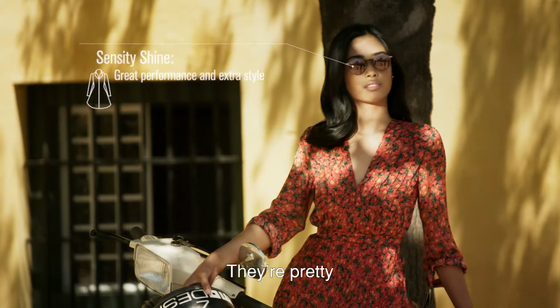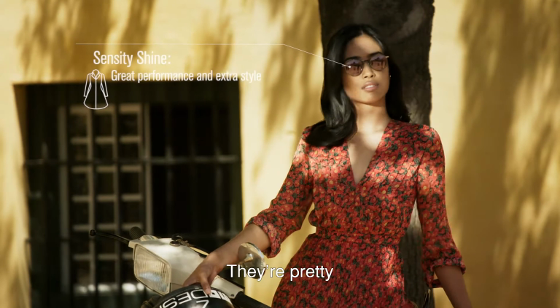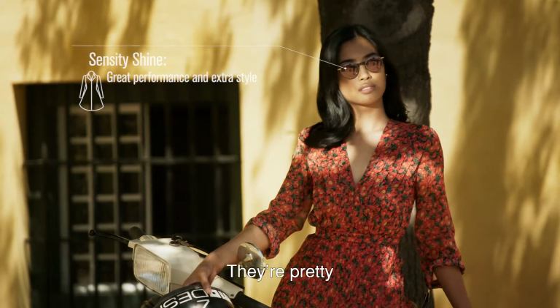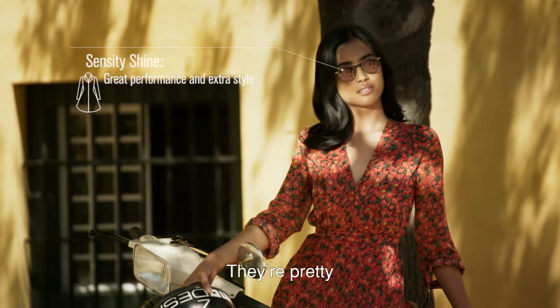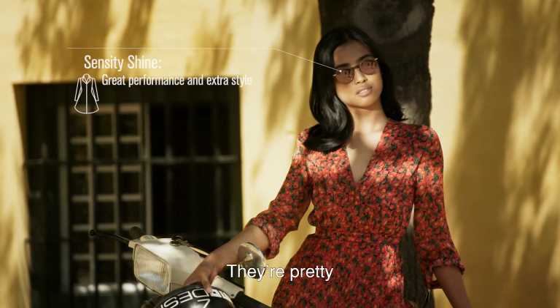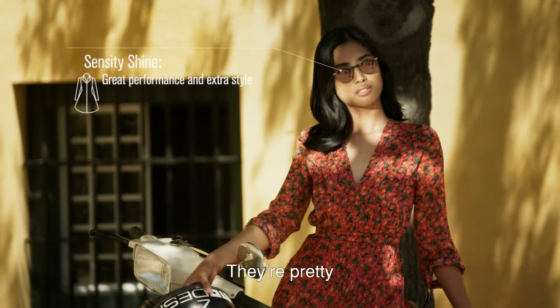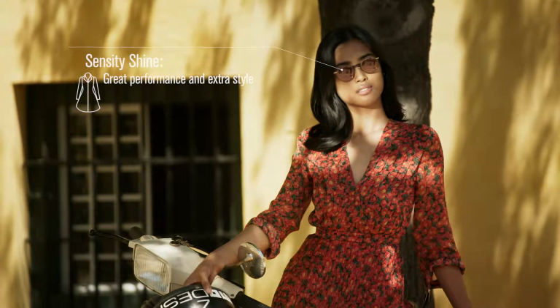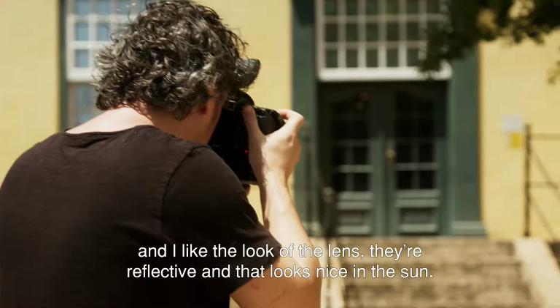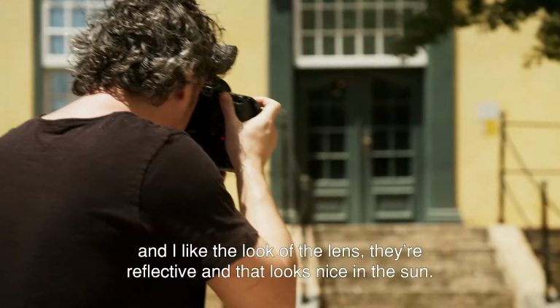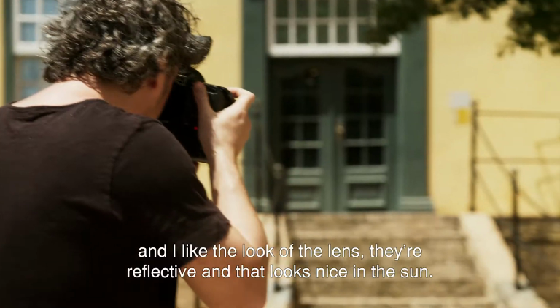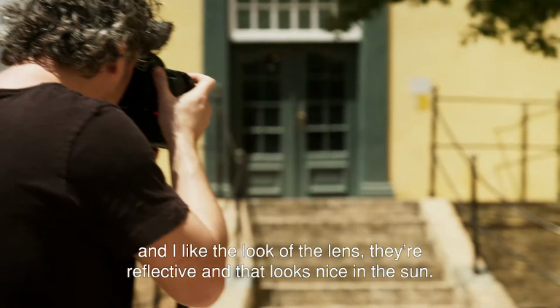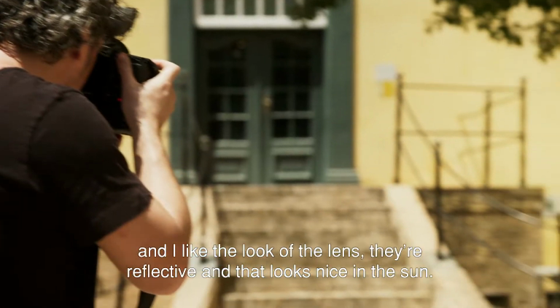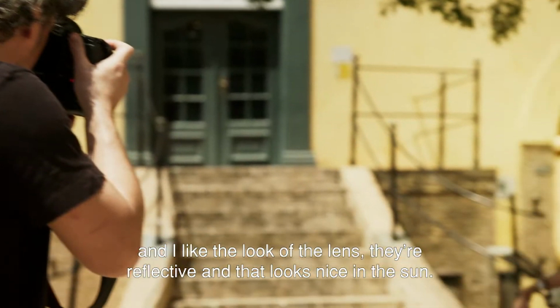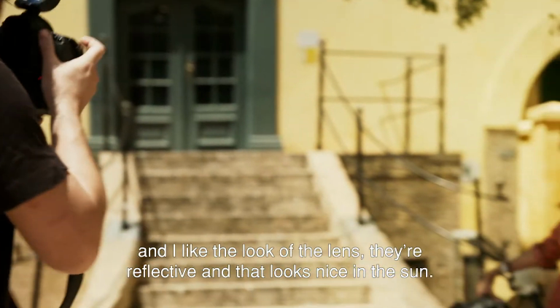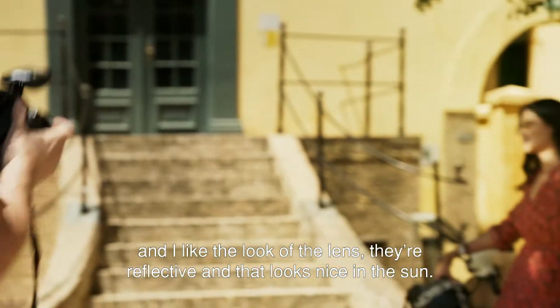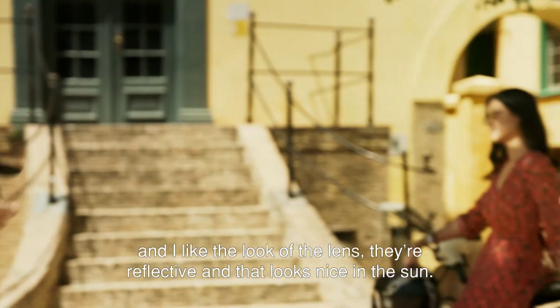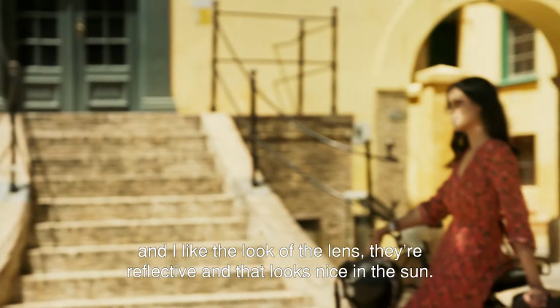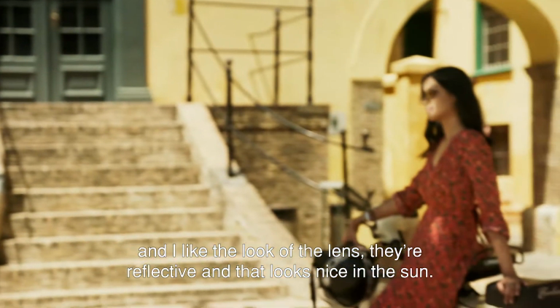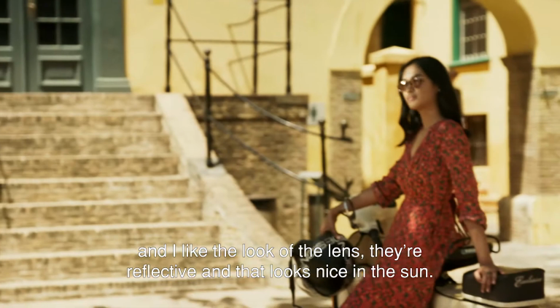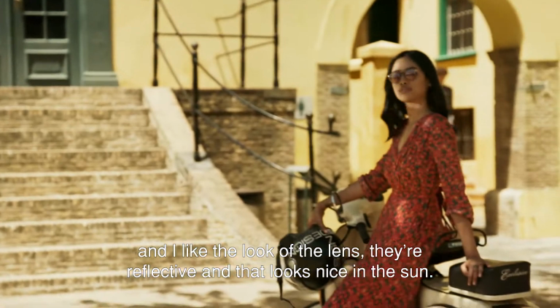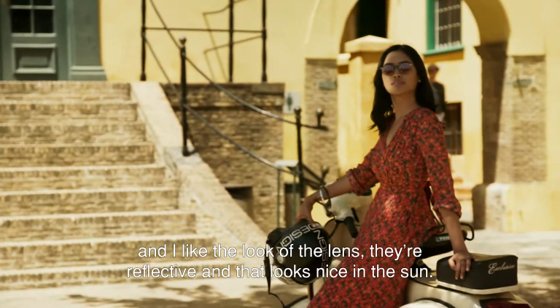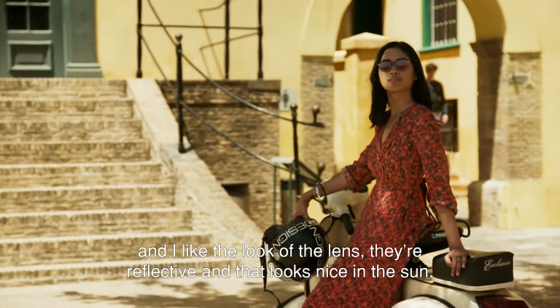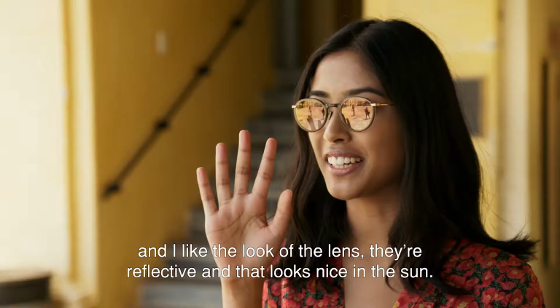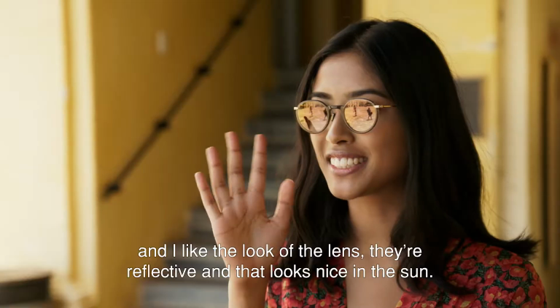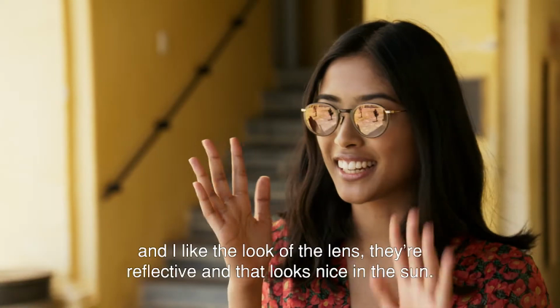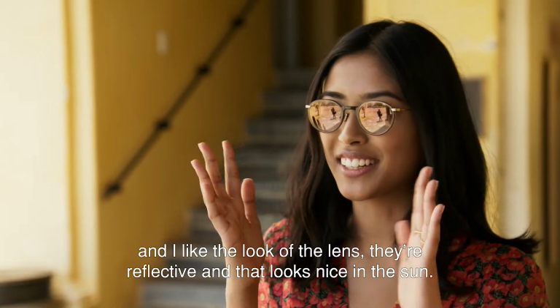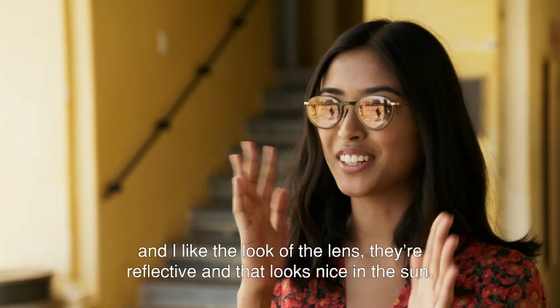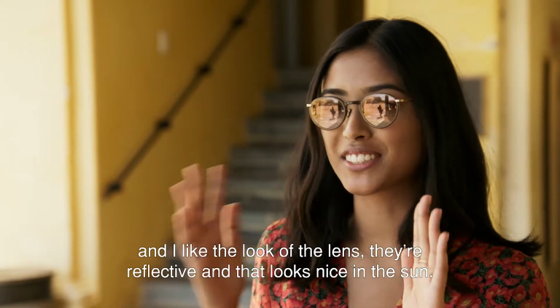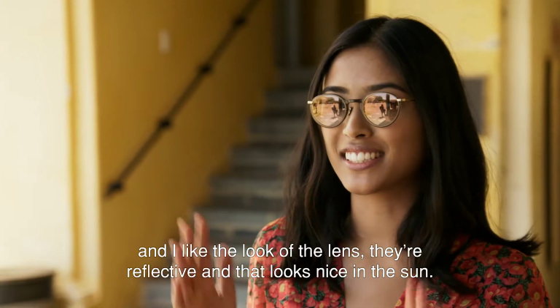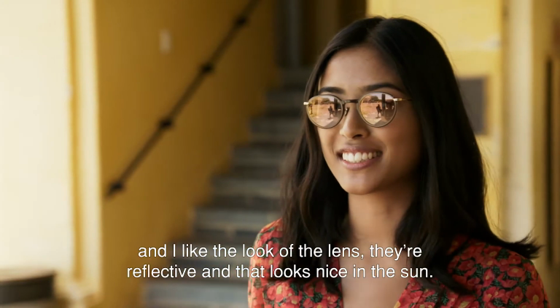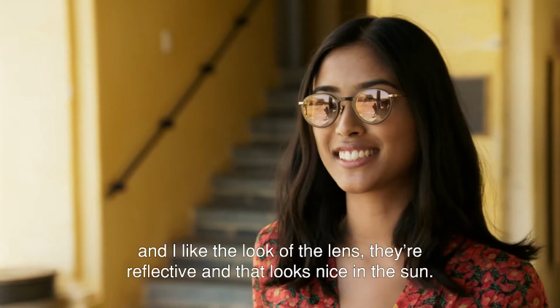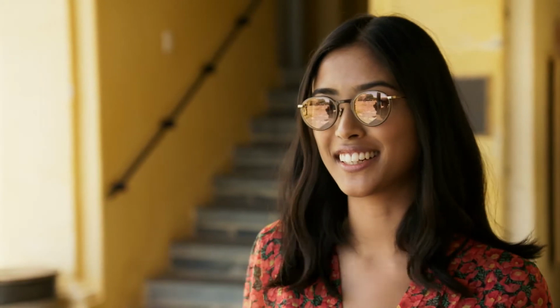They're pretty, and I really like the look of the lens. They reflect and then it looks nice in the sun.